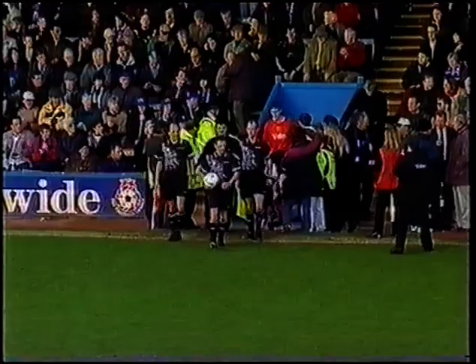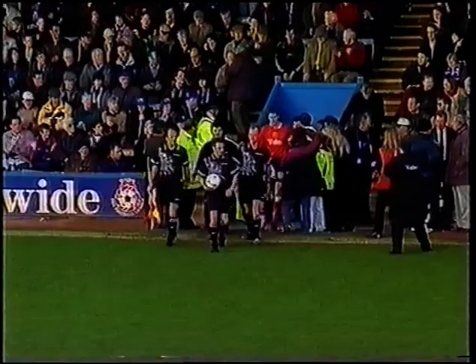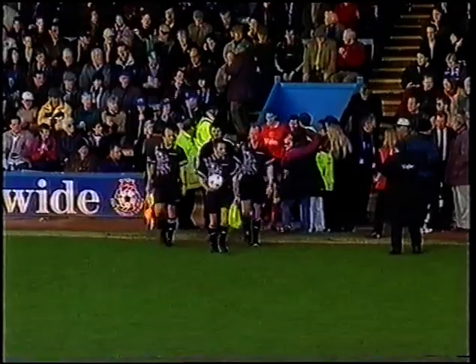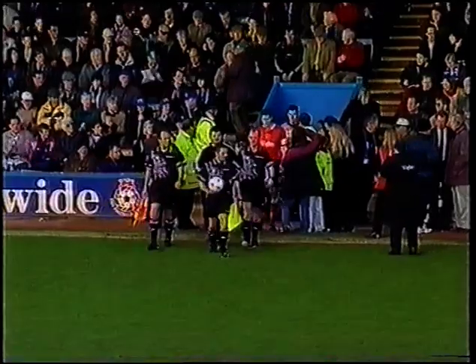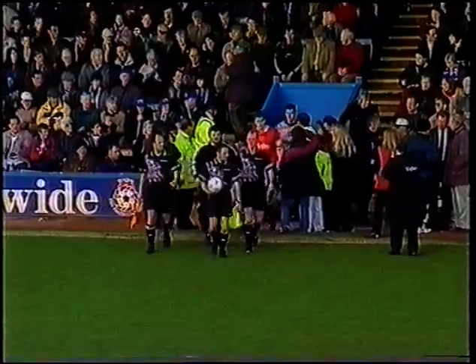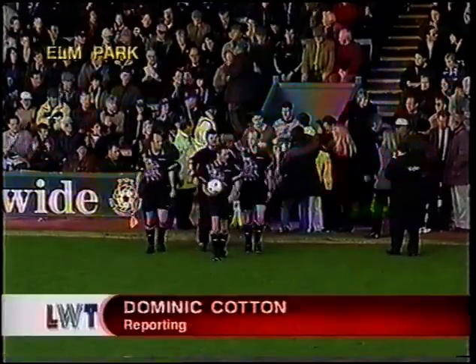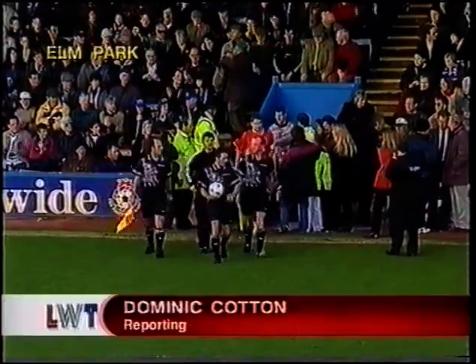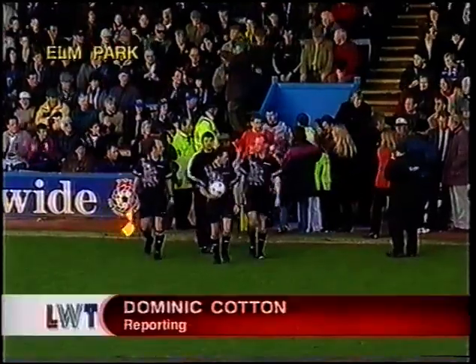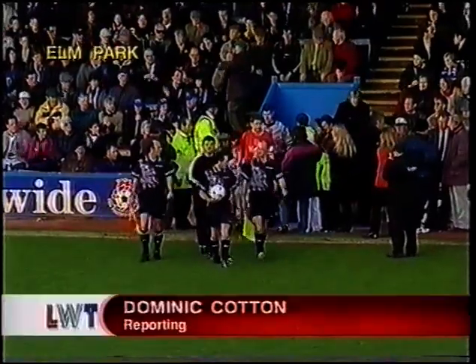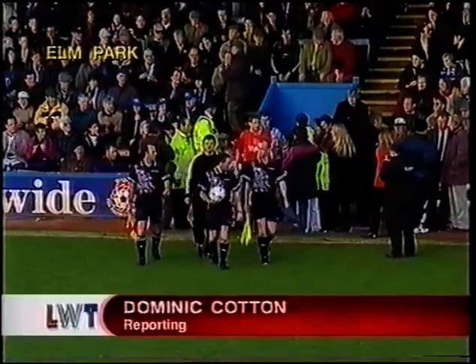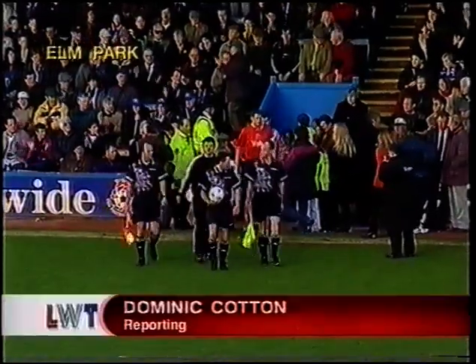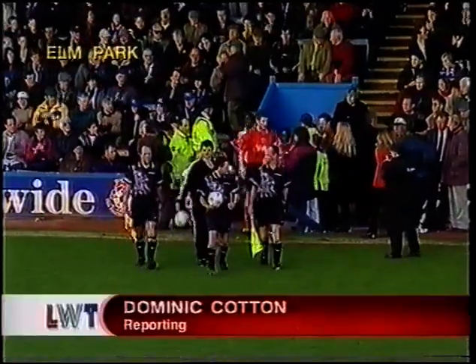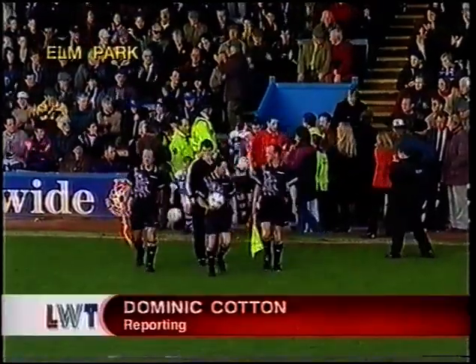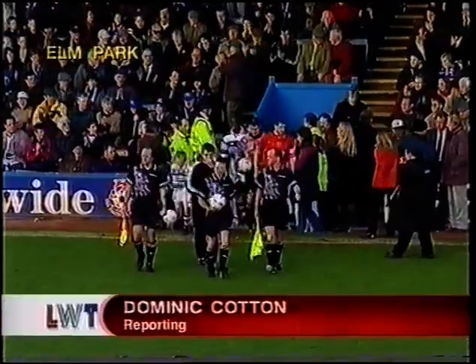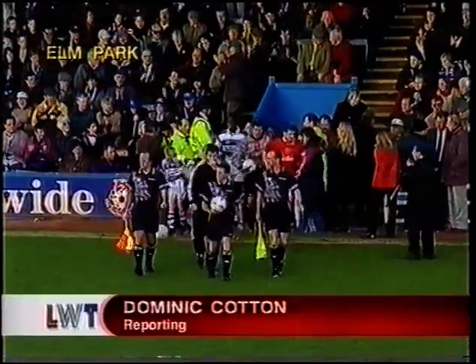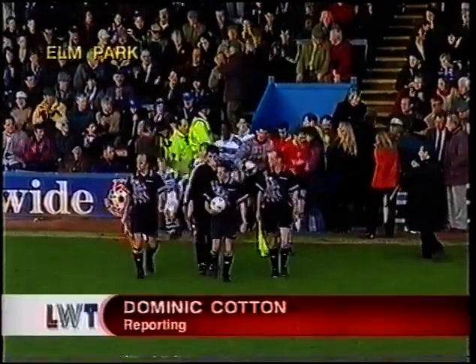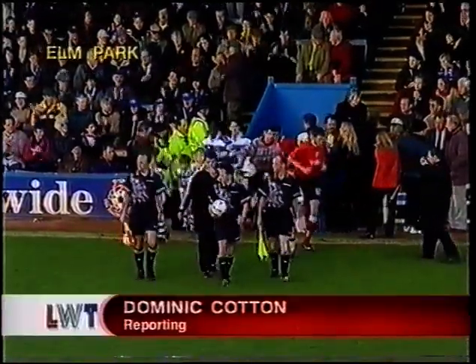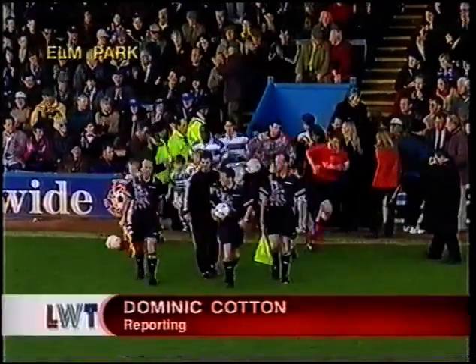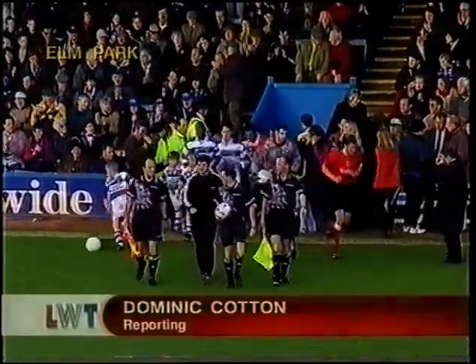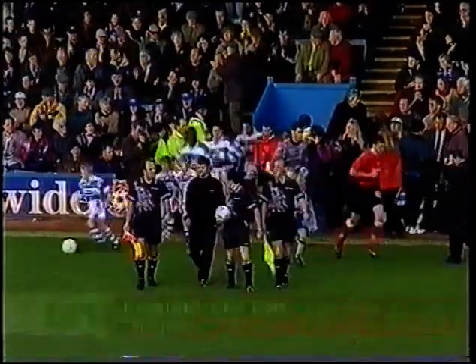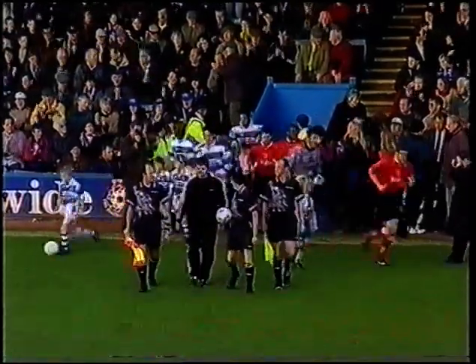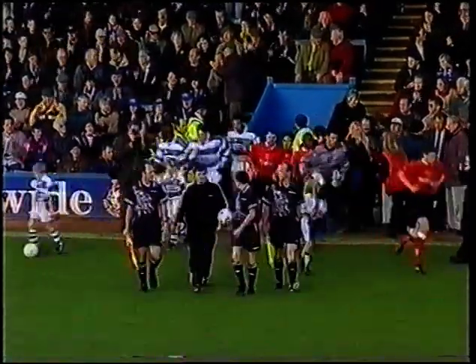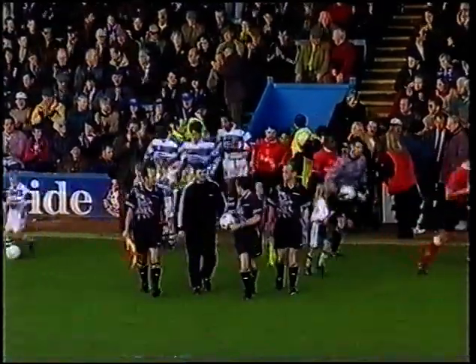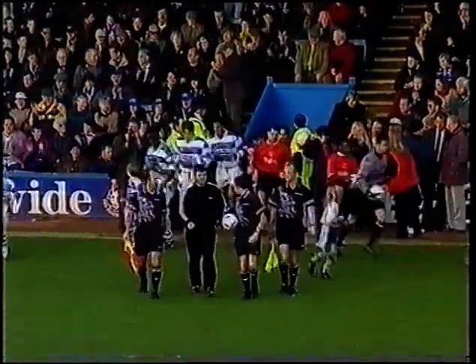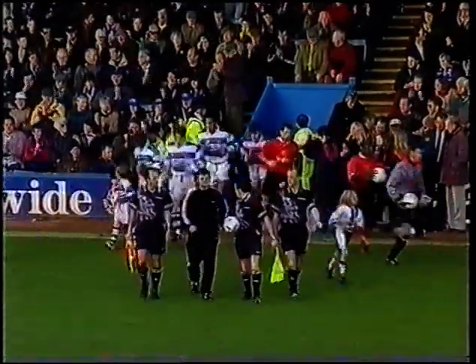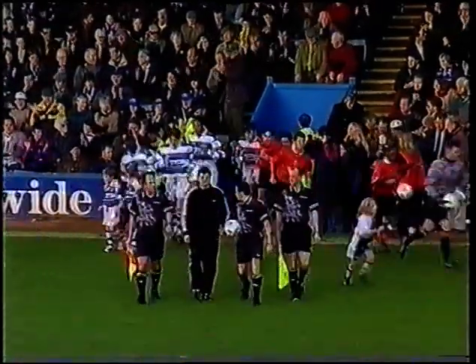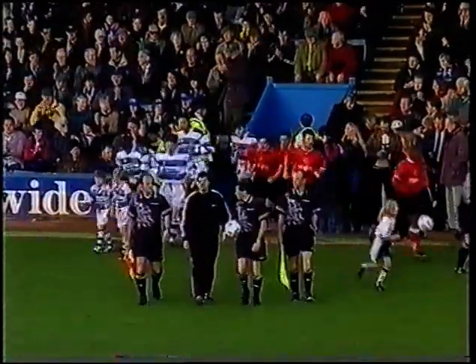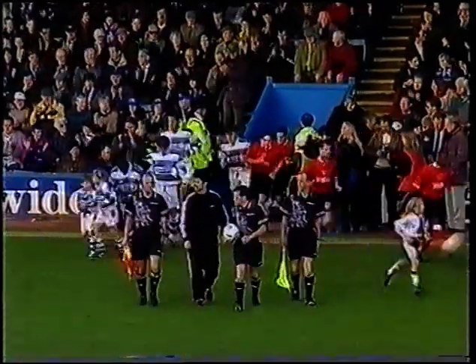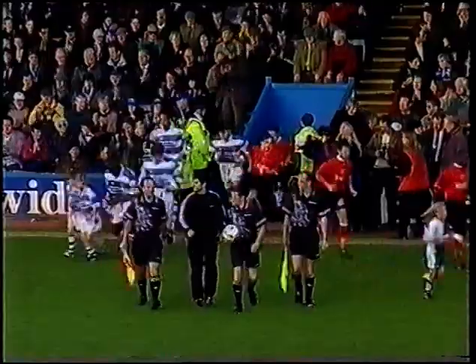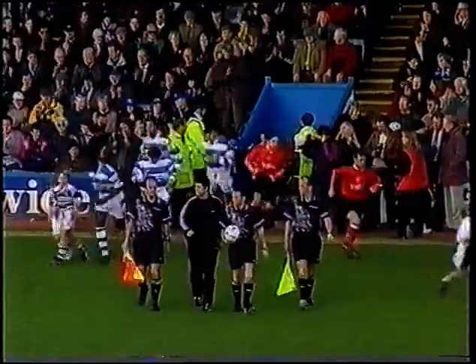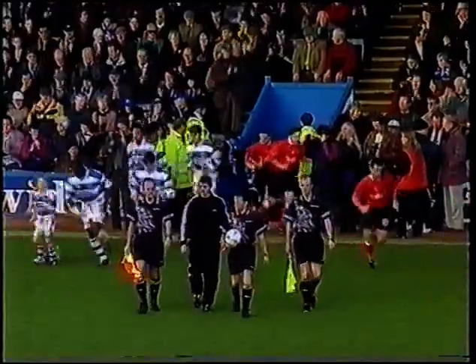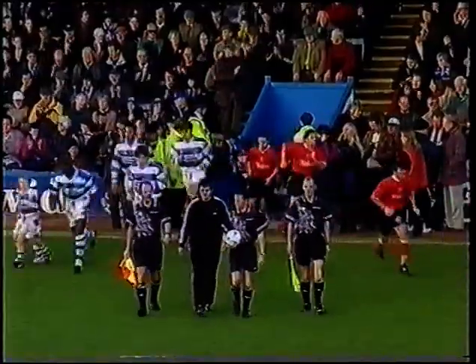They started this match six places off the bottom of Division One, with the visitors rather better placed the same distance off the top.